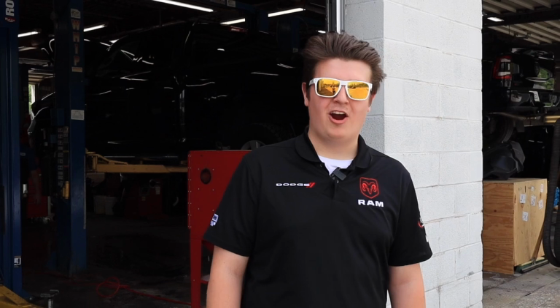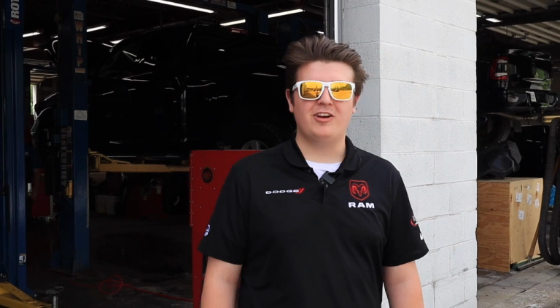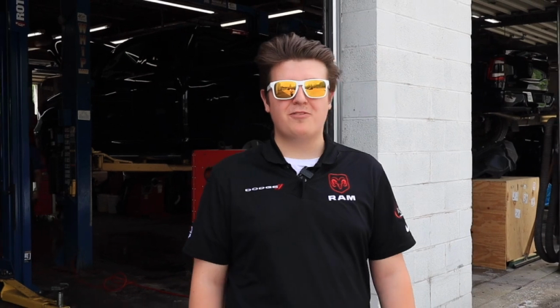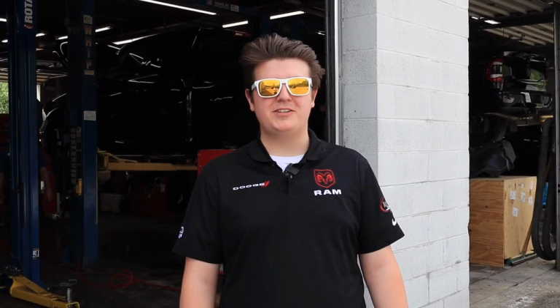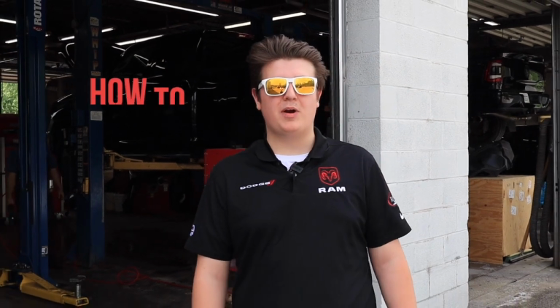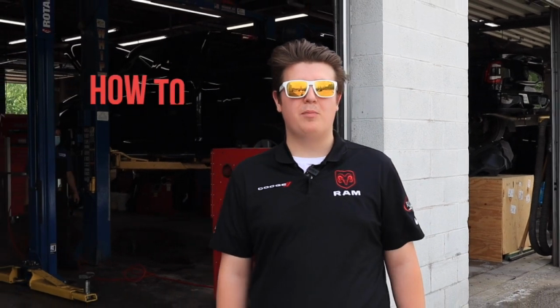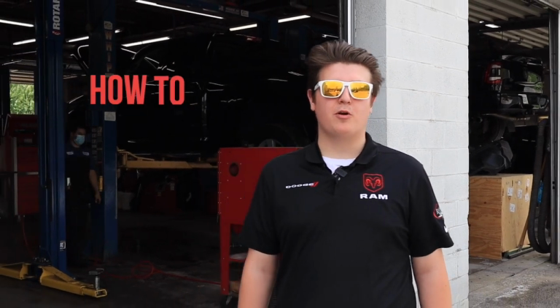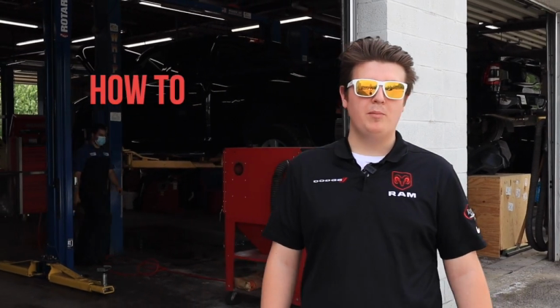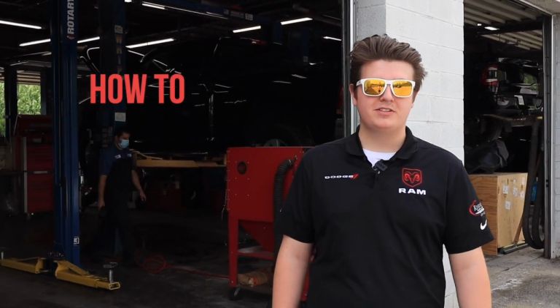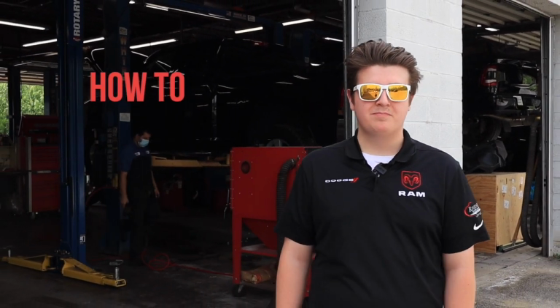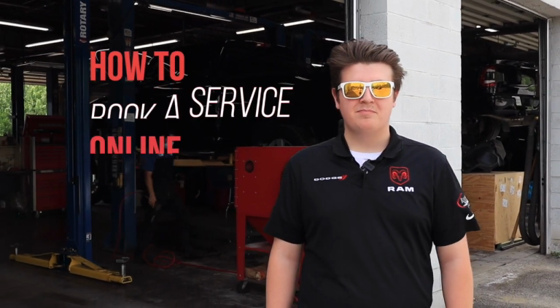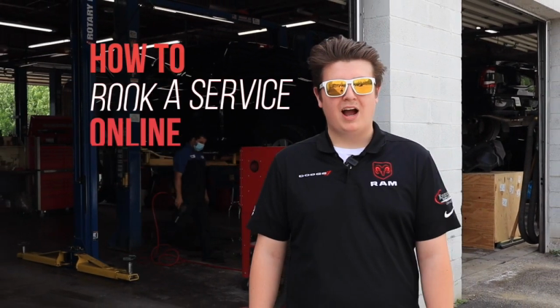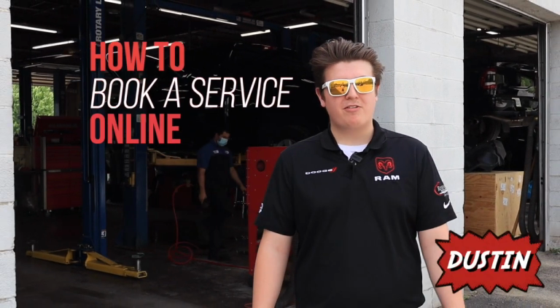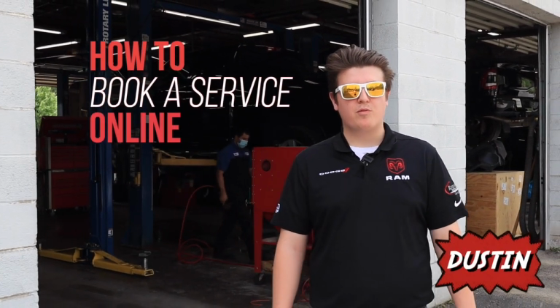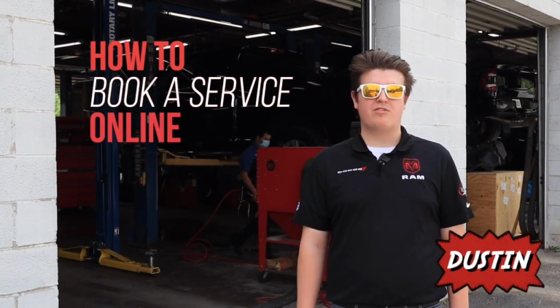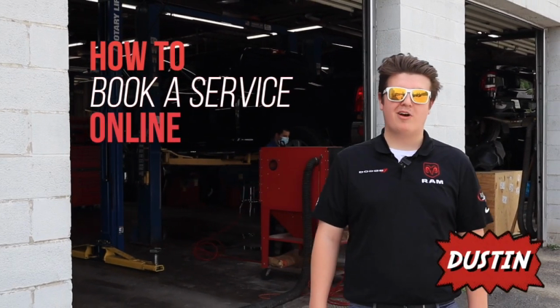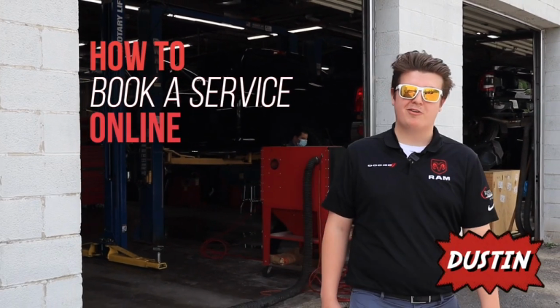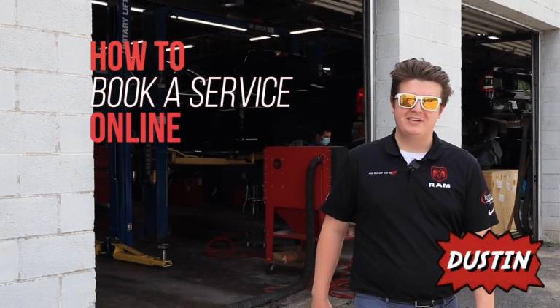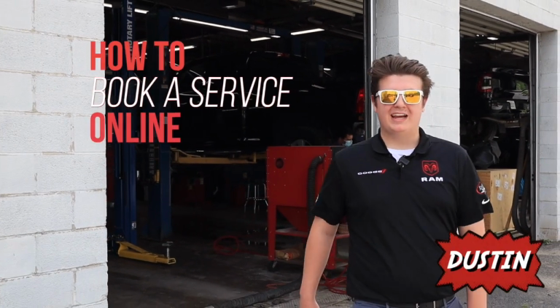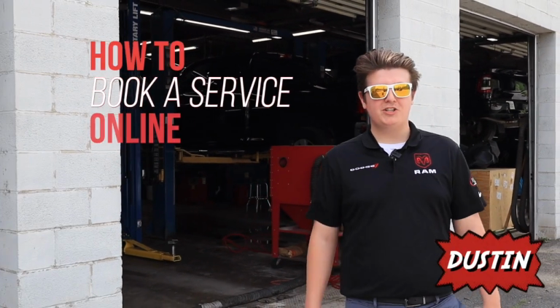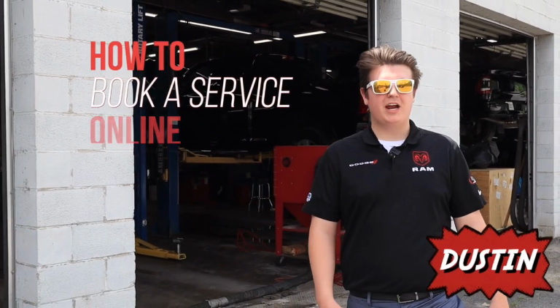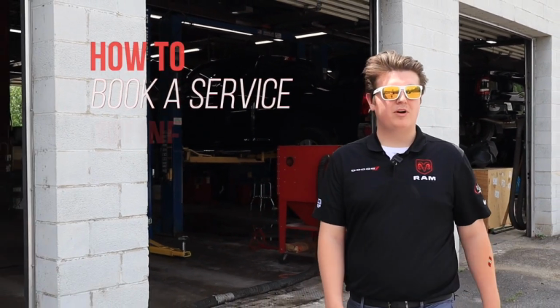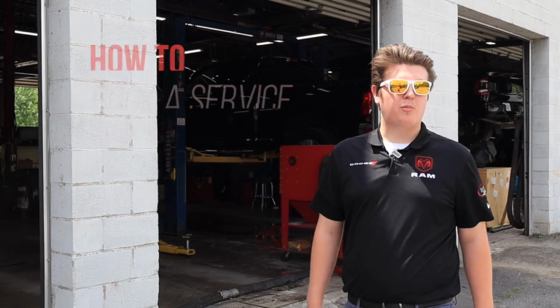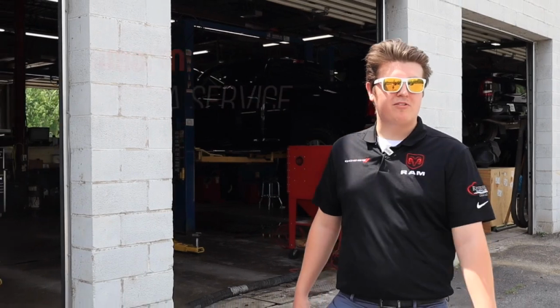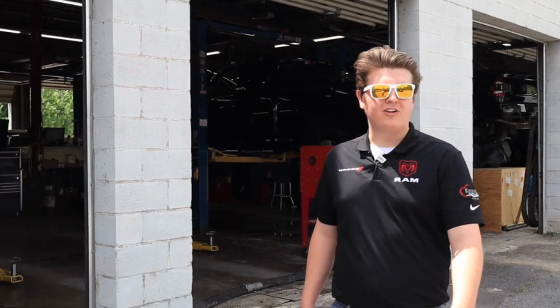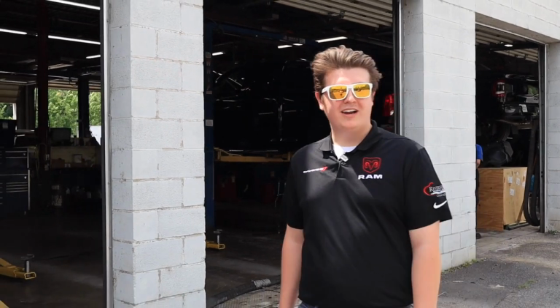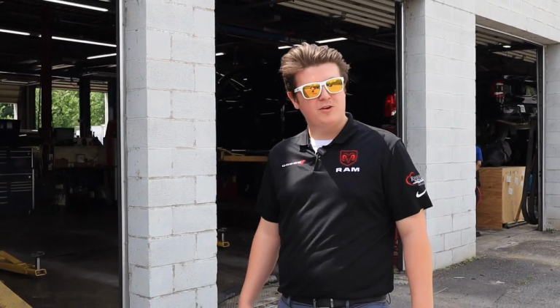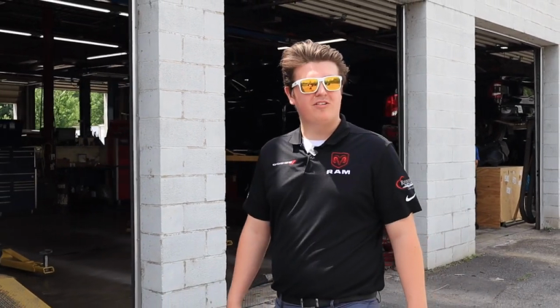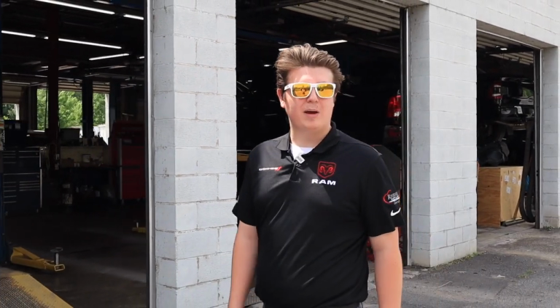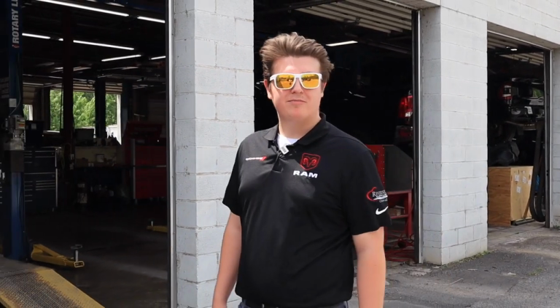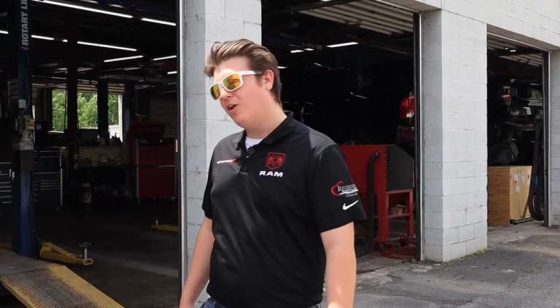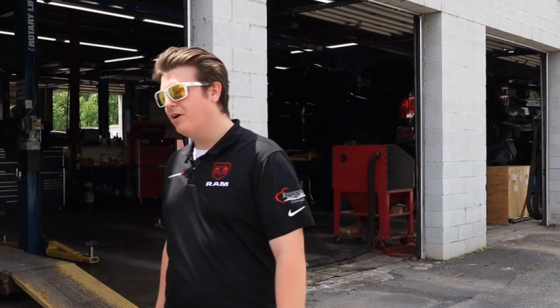Are you looking for an easier way to book your appointments? I'm Dustin from Riverside Chrysler and let me show you how to book your appointments online in a few easy steps. Follow me.